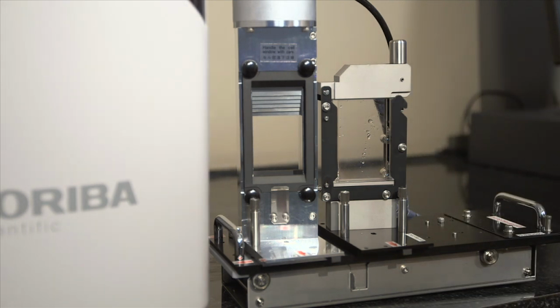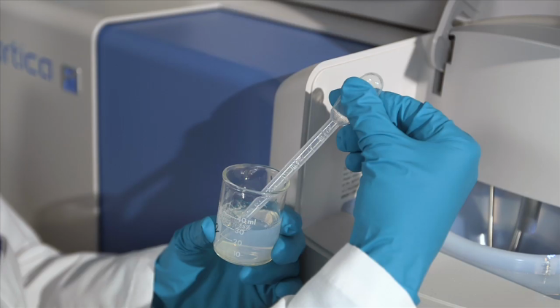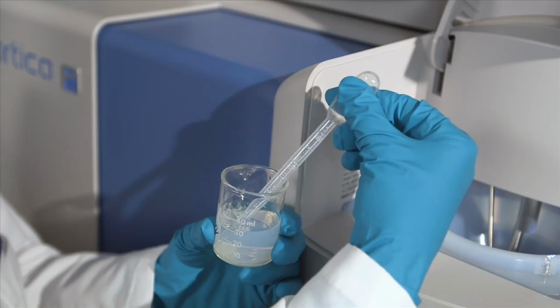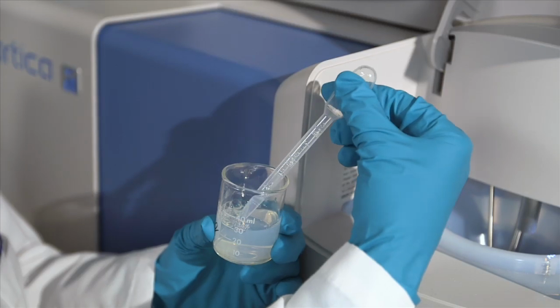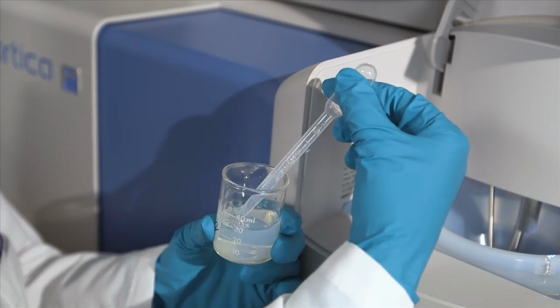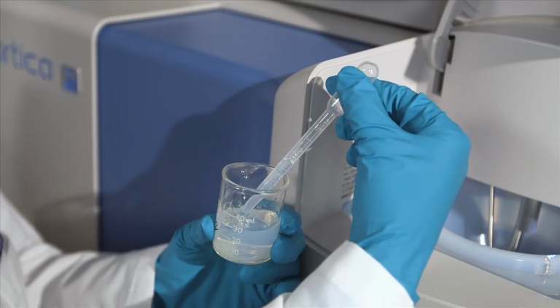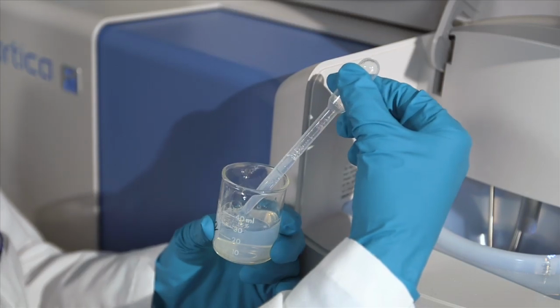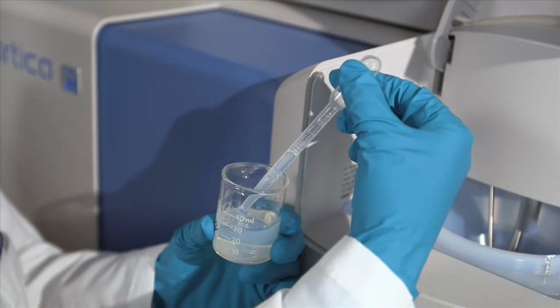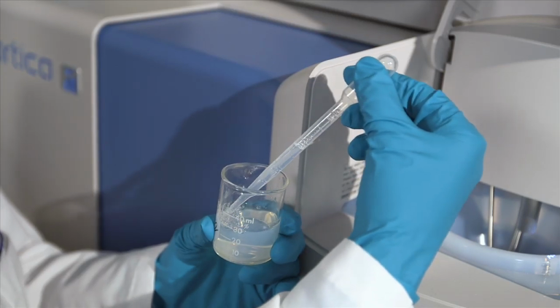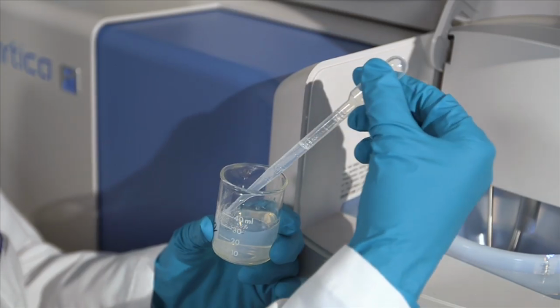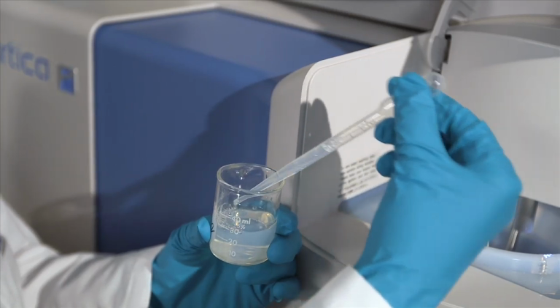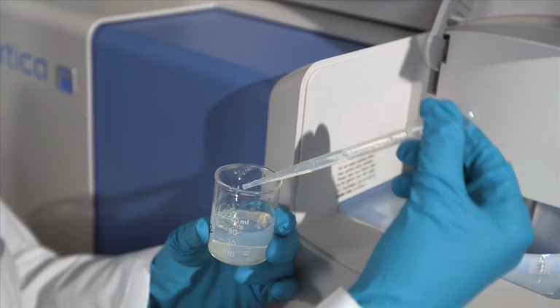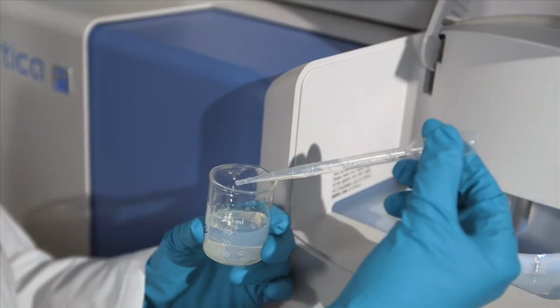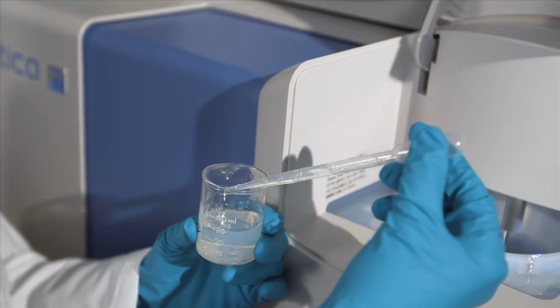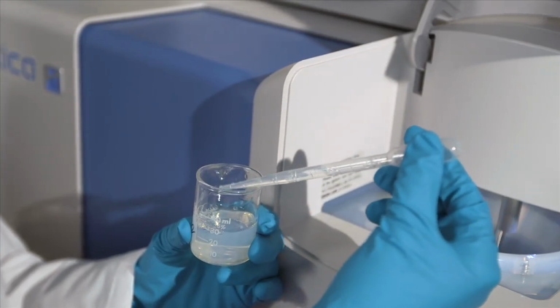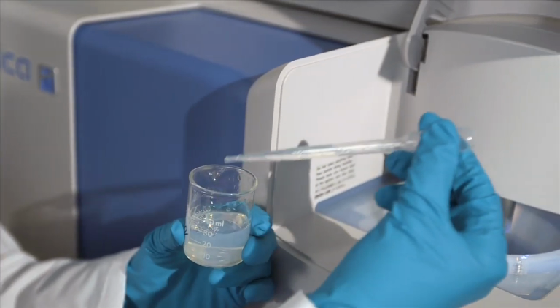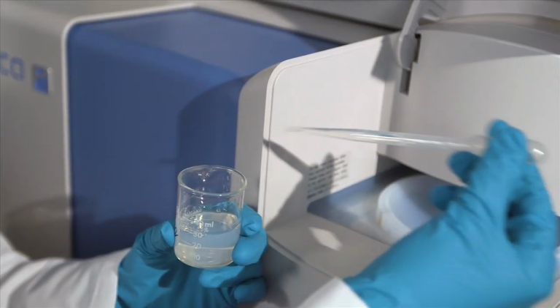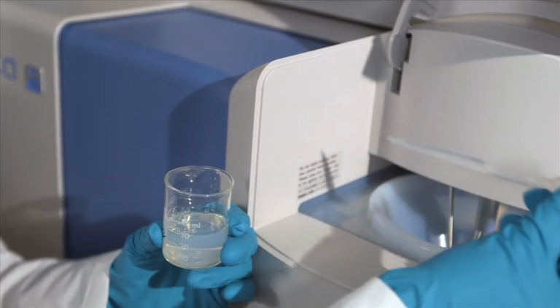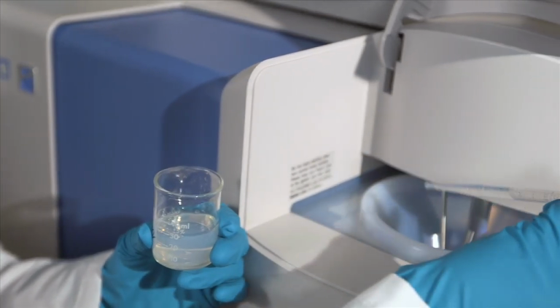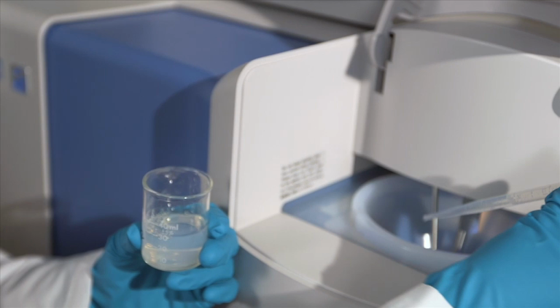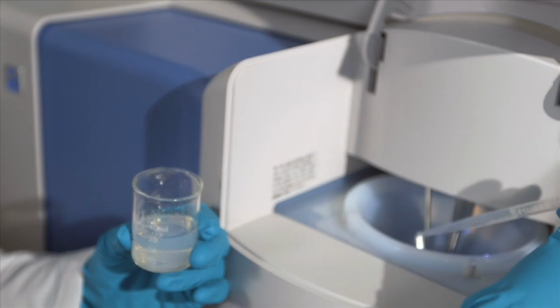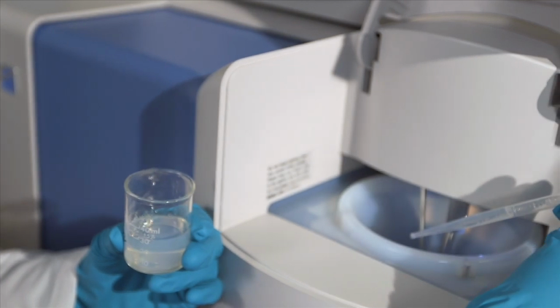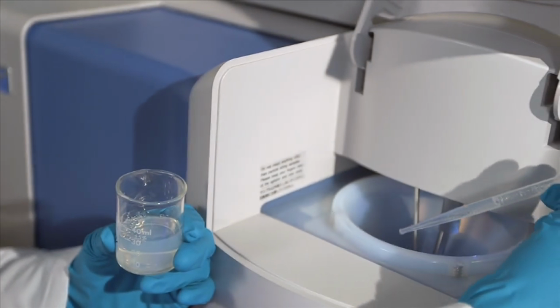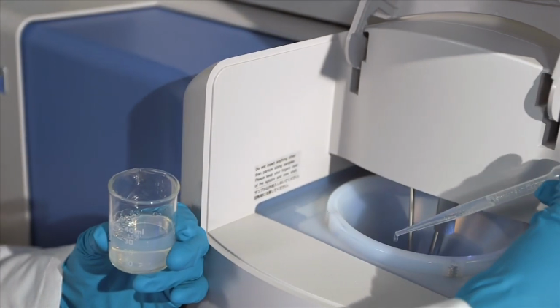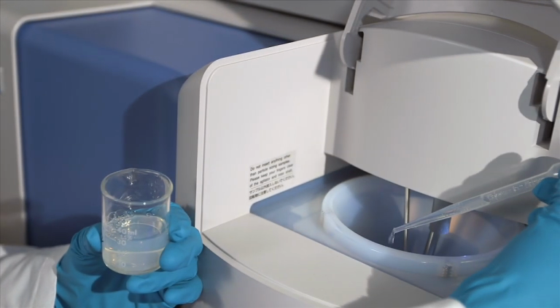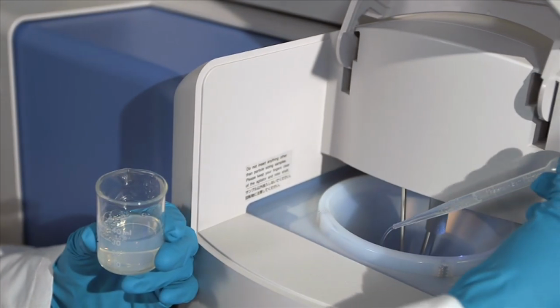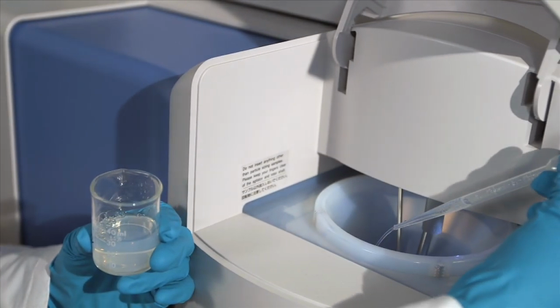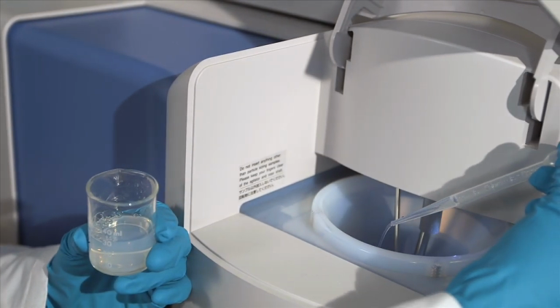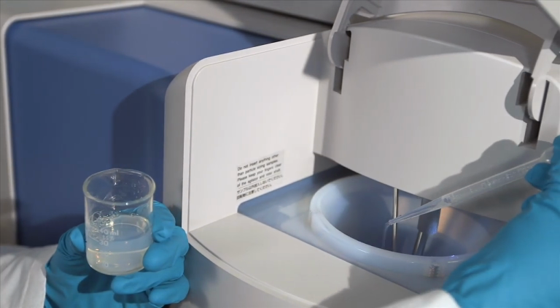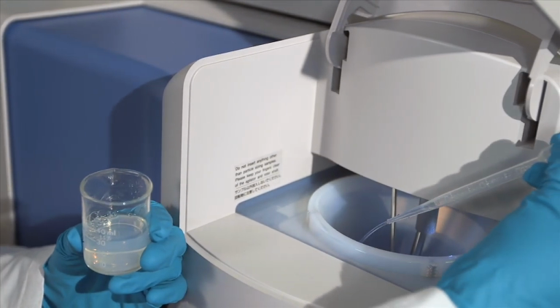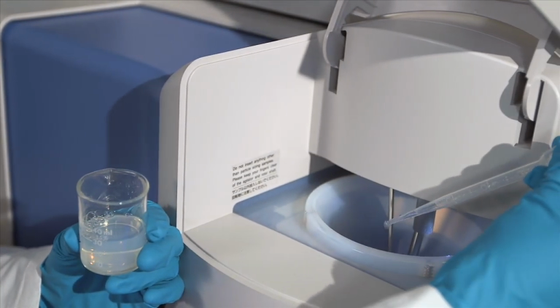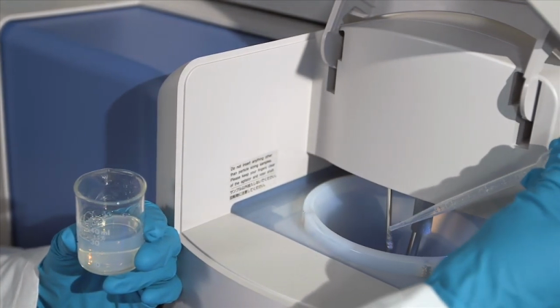The LA960 maintains the excellent build quality and reliability you expect from Horiba Scientific. Industry-best instrument-to-instrument agreement makes multiple operator or multiple location setups hassle free.